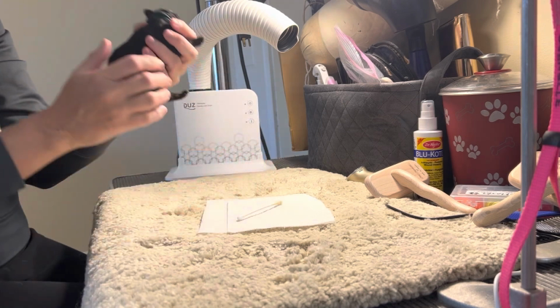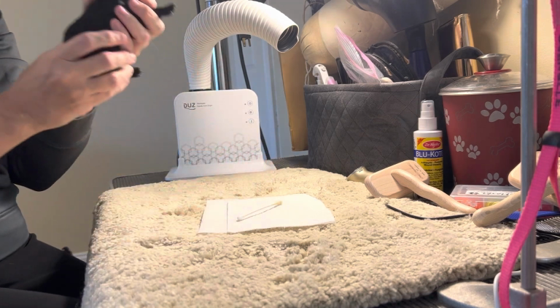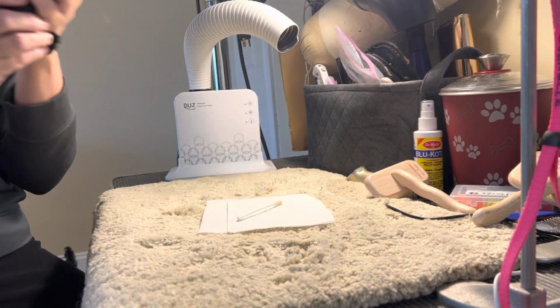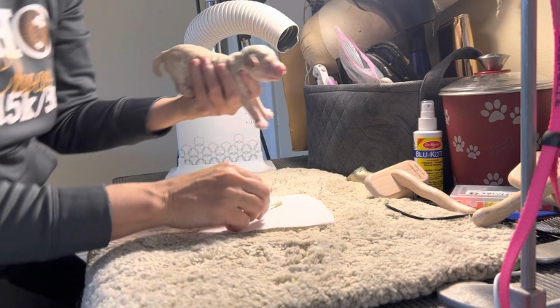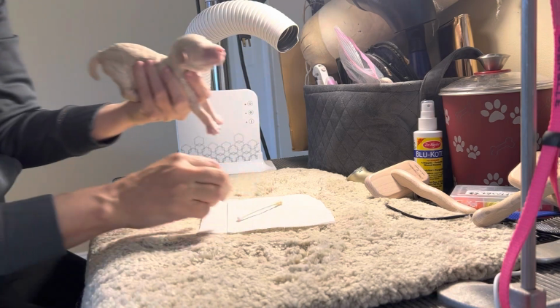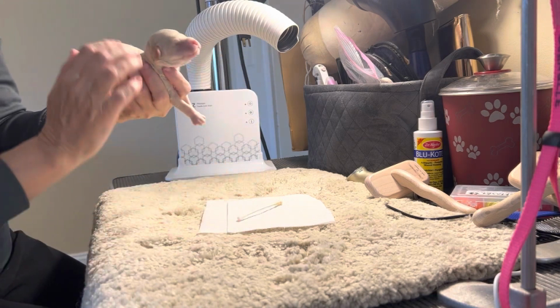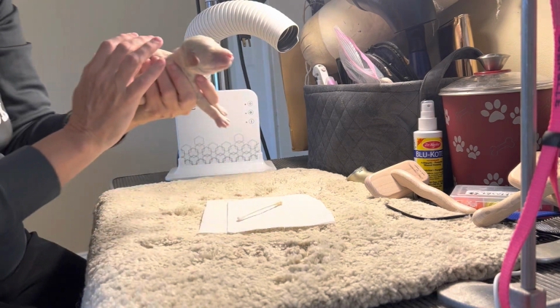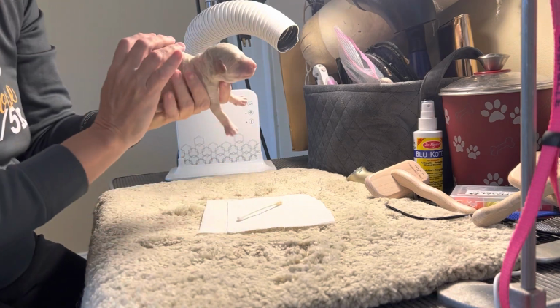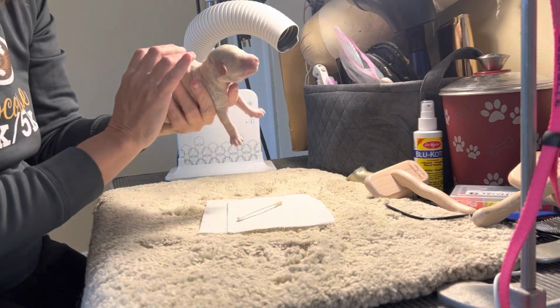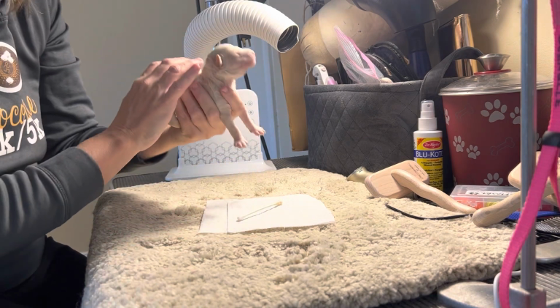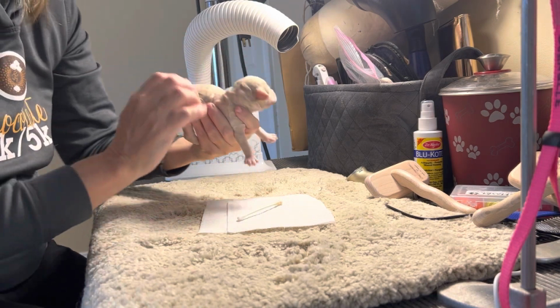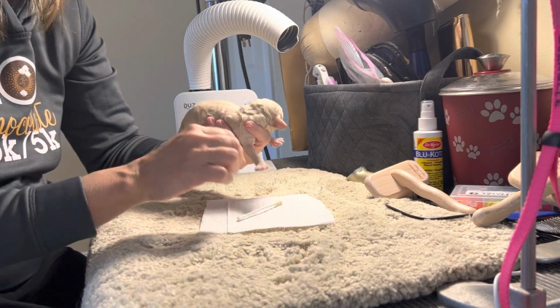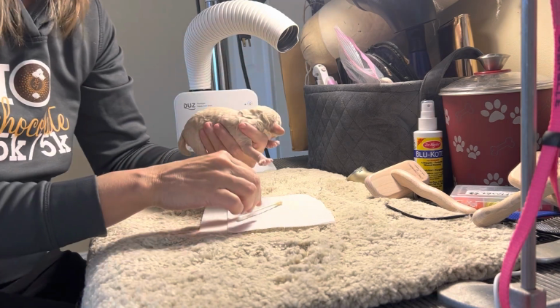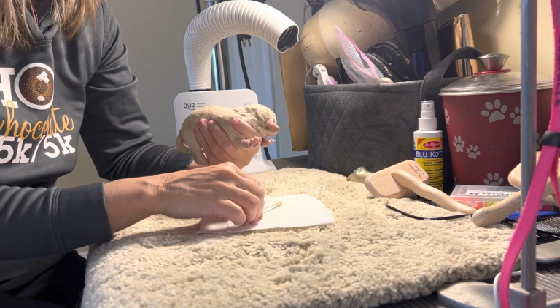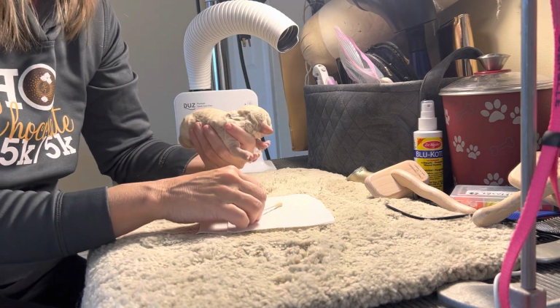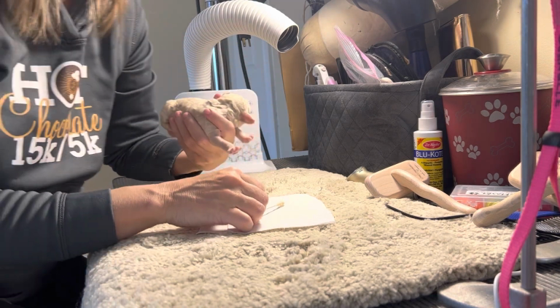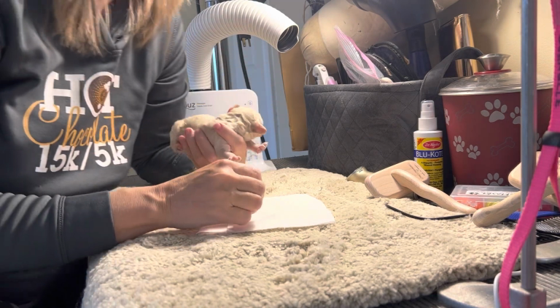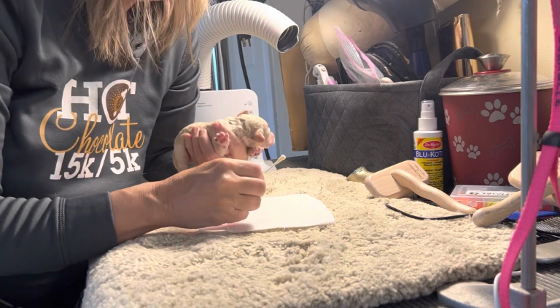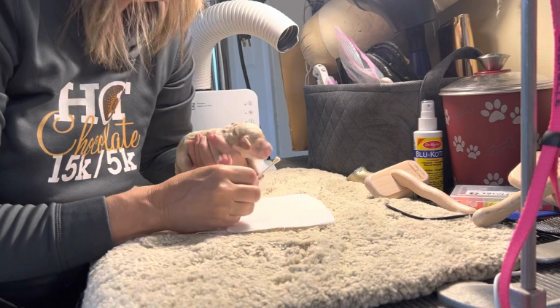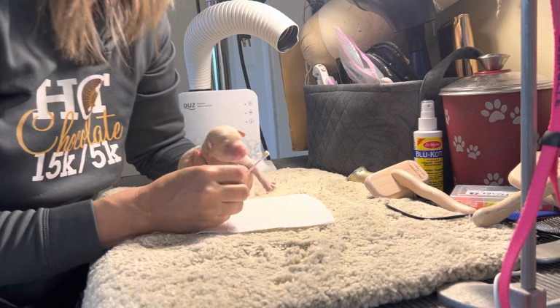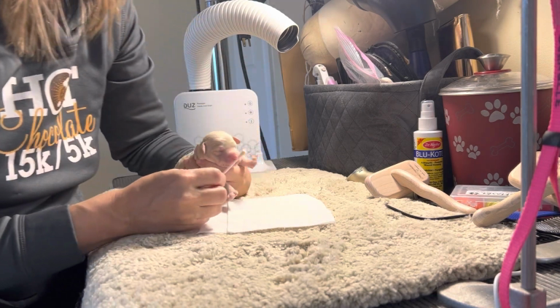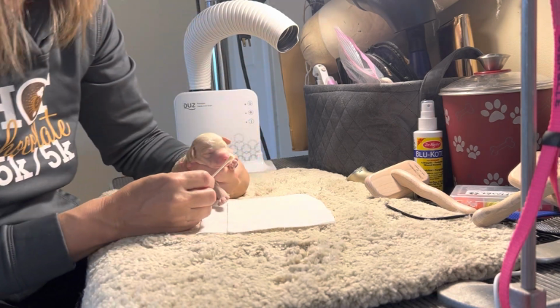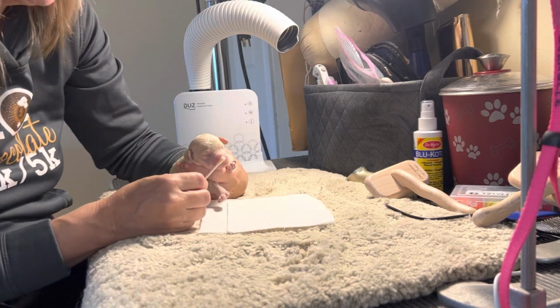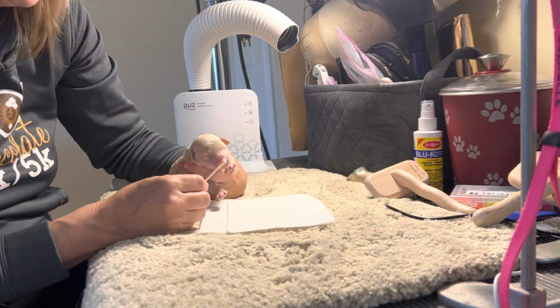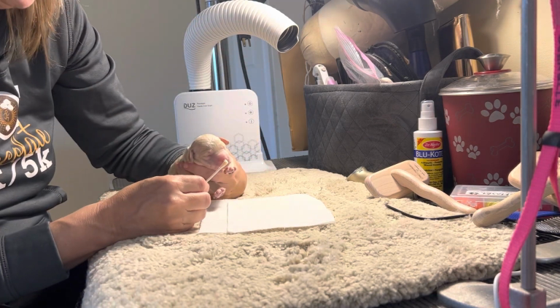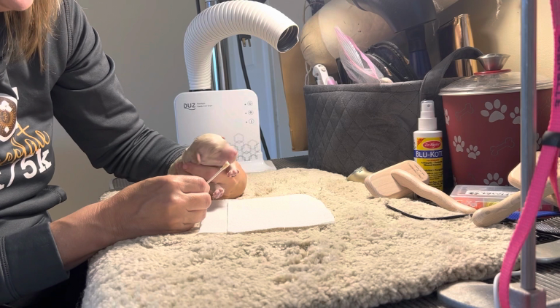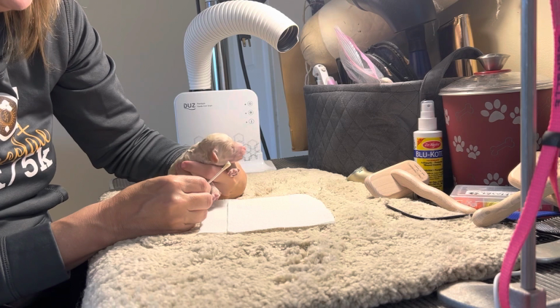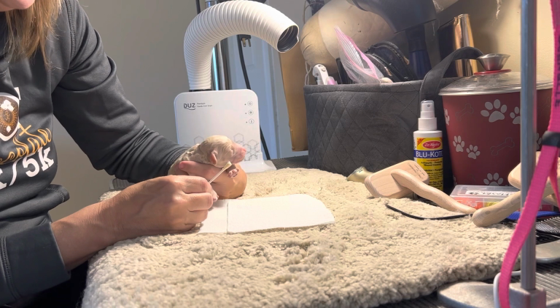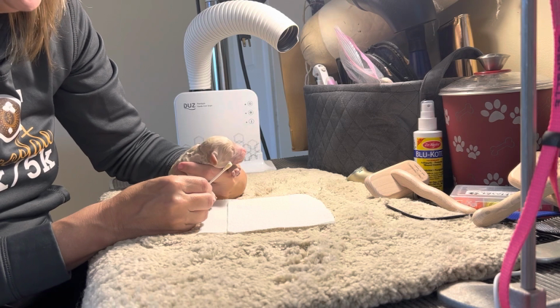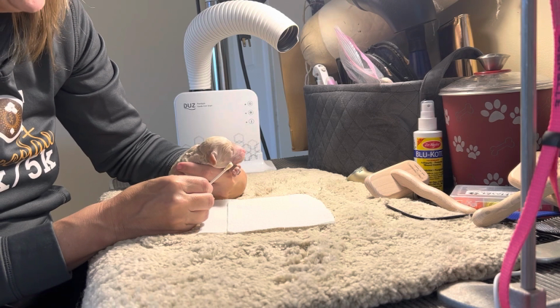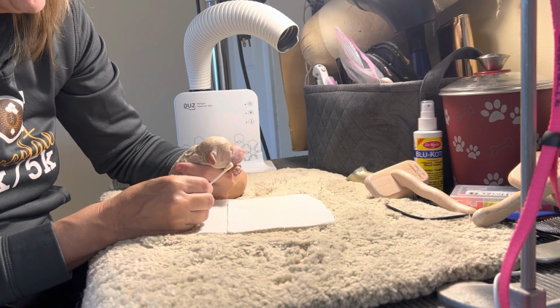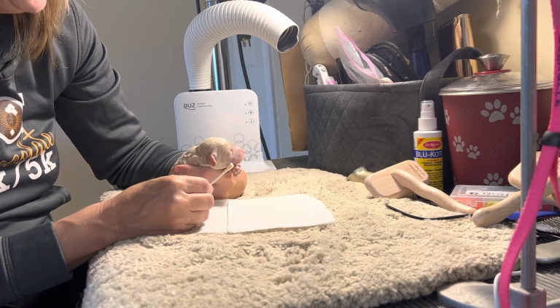And here's our cream girl from the Mick and Pink litter. Oh, you're being crabby already. You're already crabby.